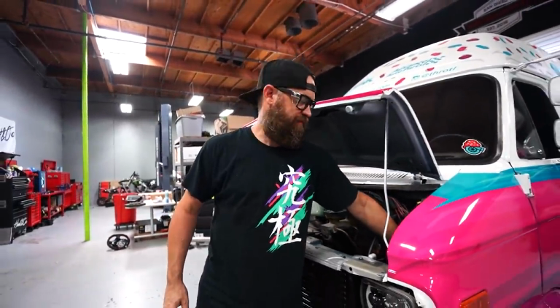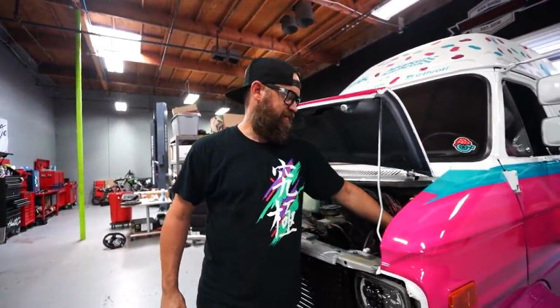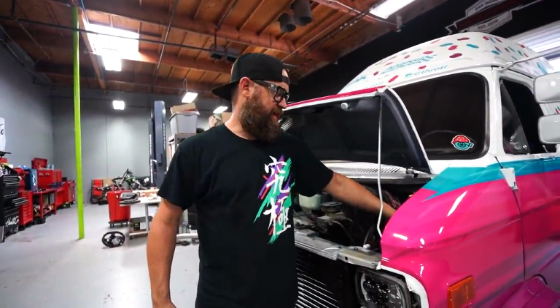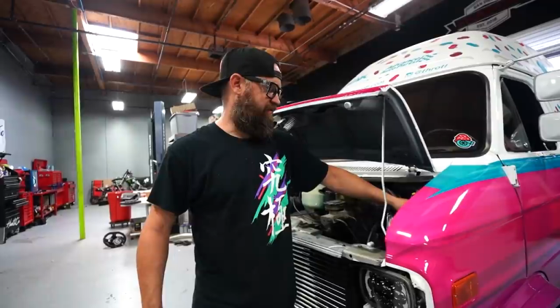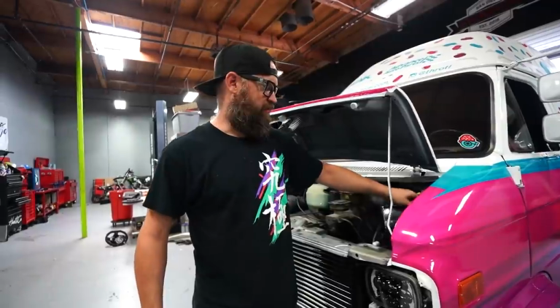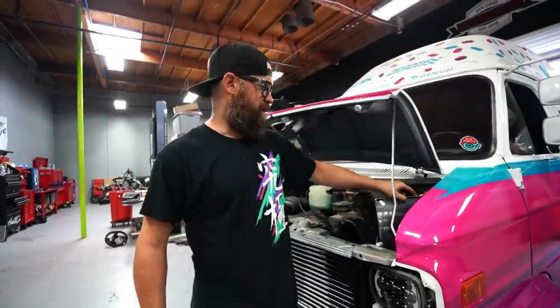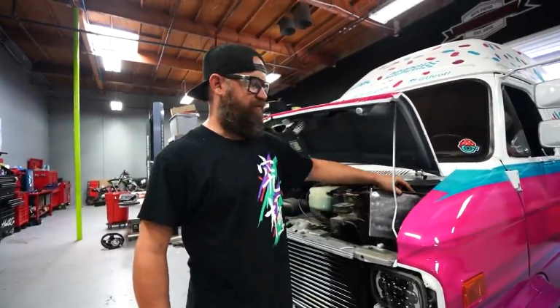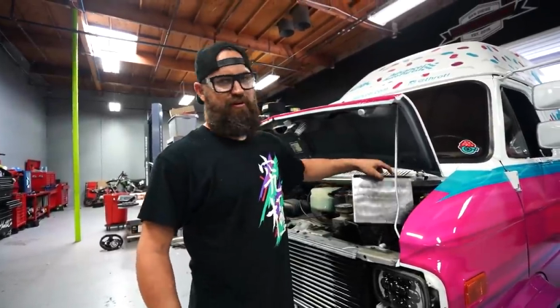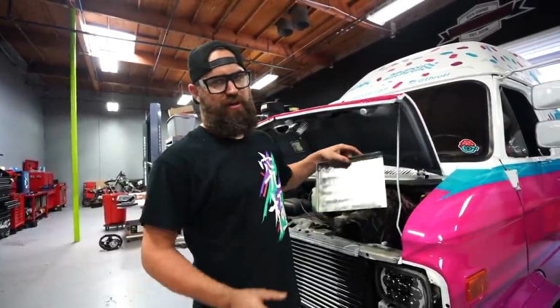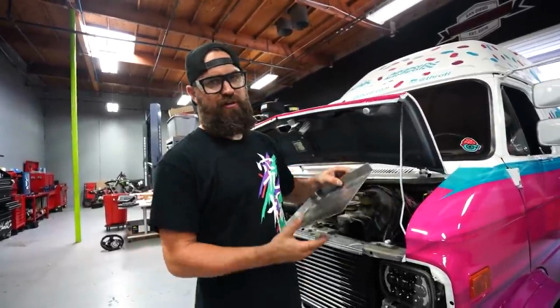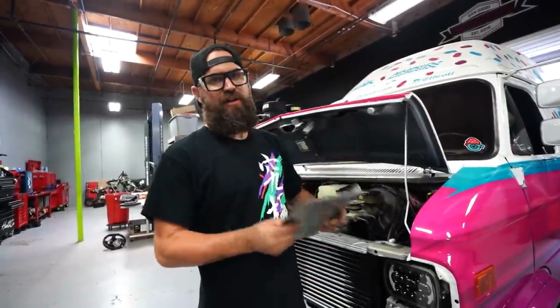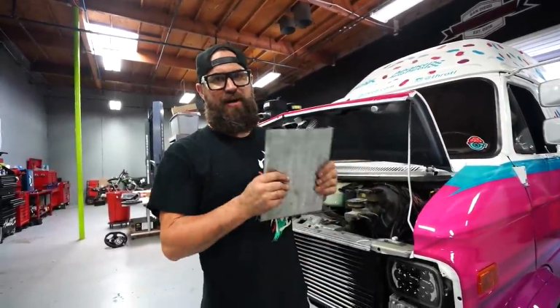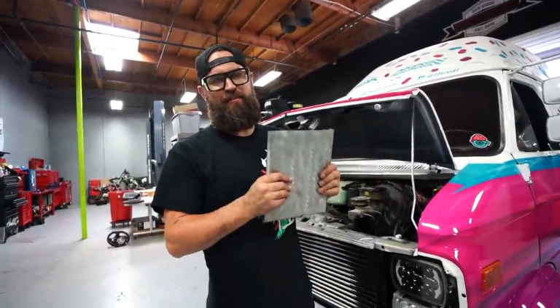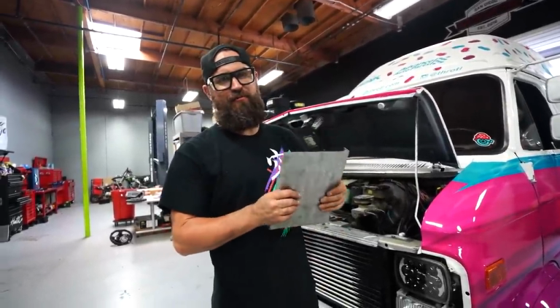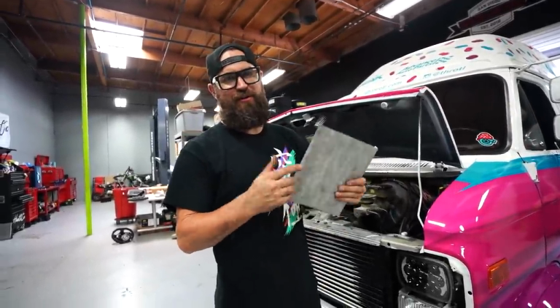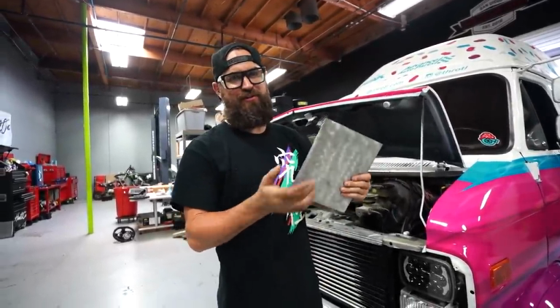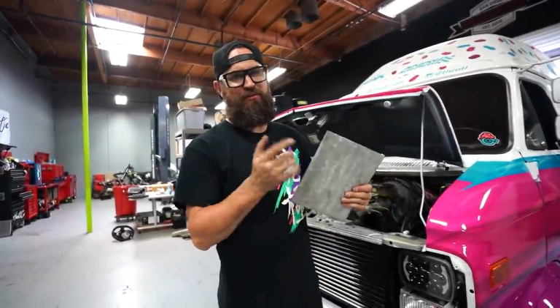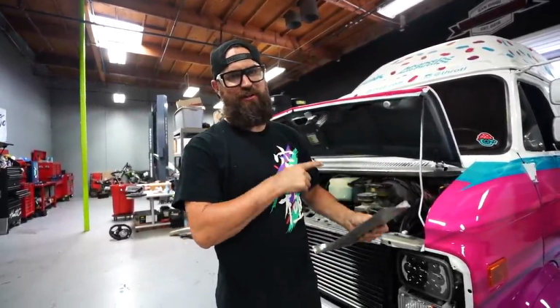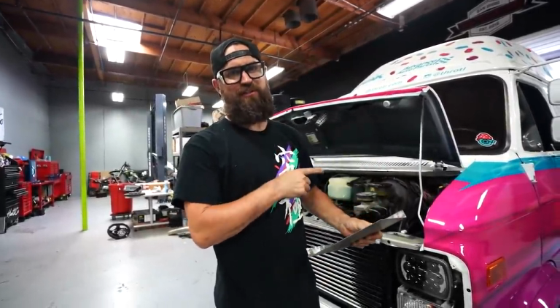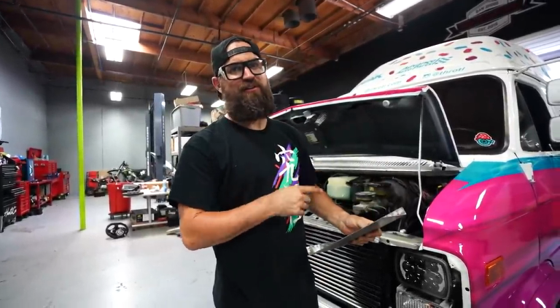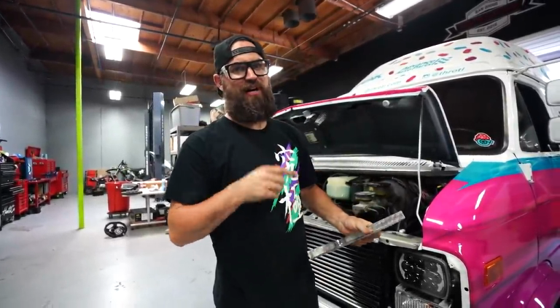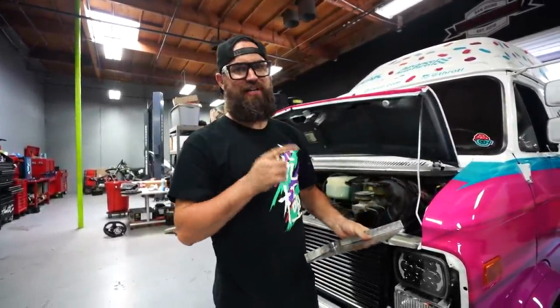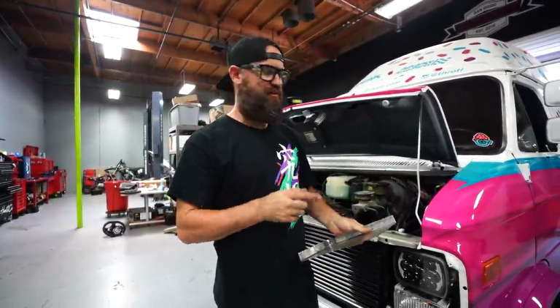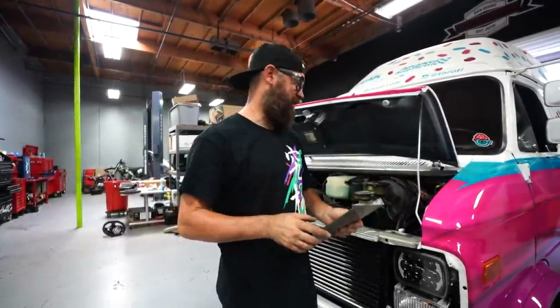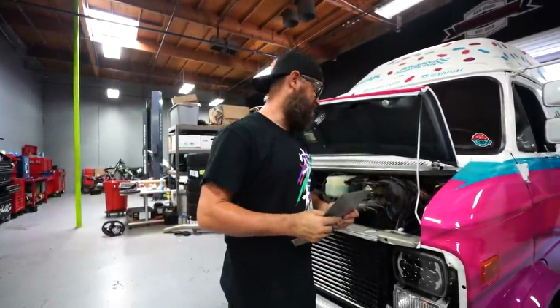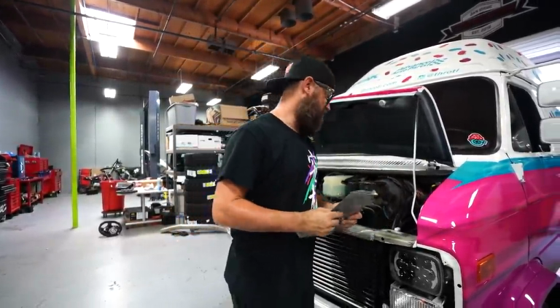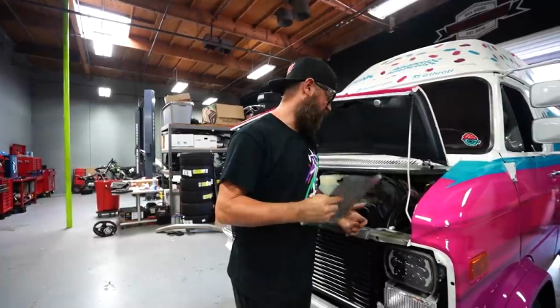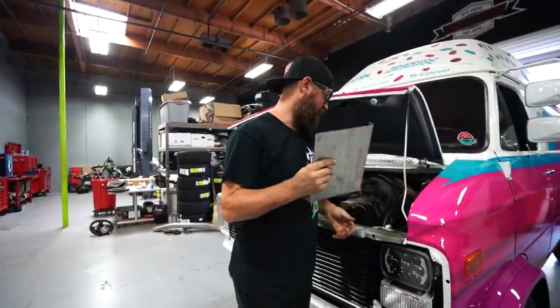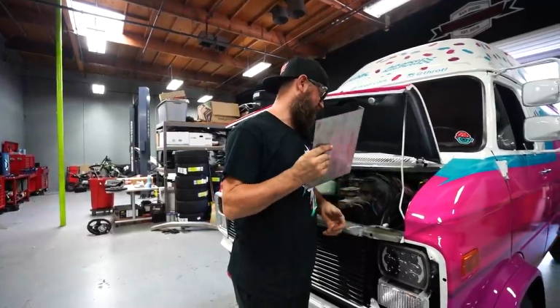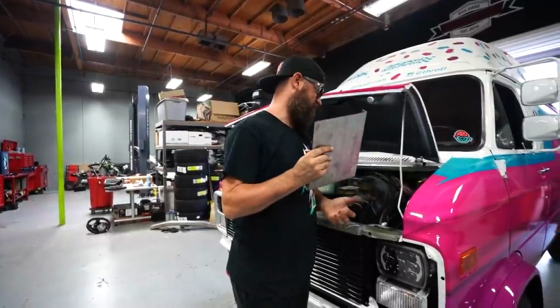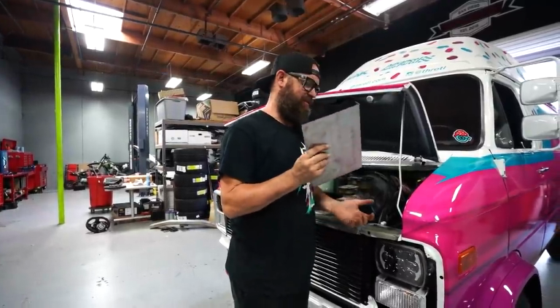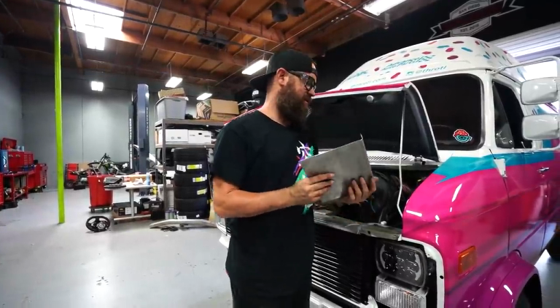If any of you guys have ever welded before, I'm not going to be able to weld this to the rust in there, so I've got some cleaning up to do before I can actually mount this.